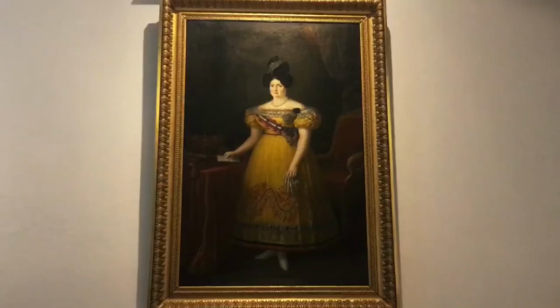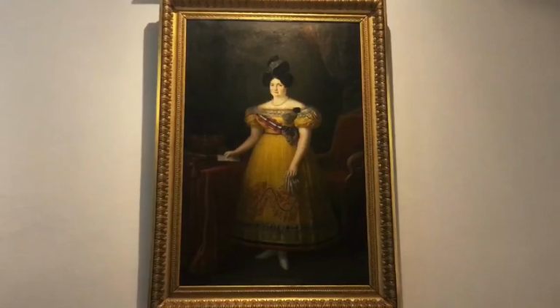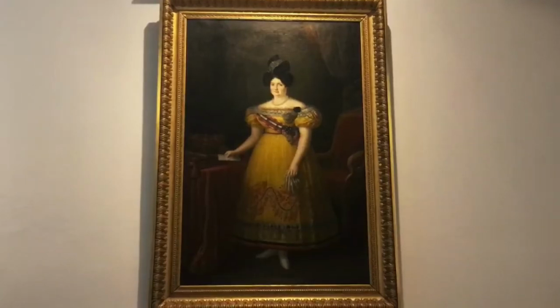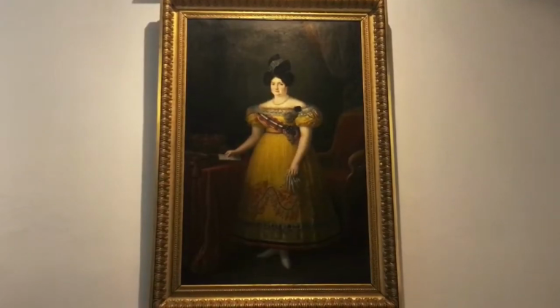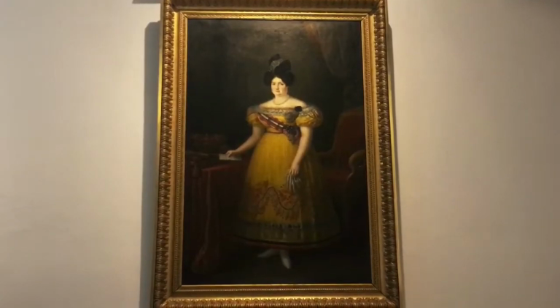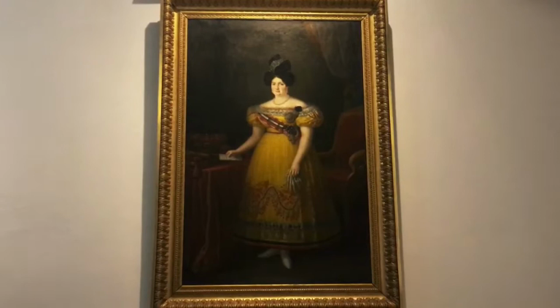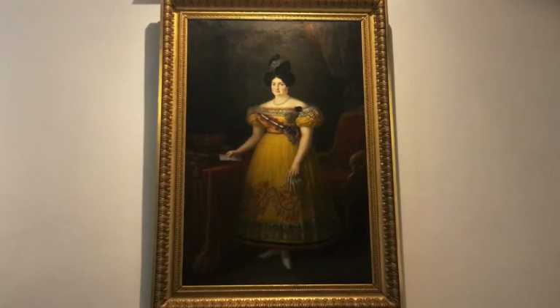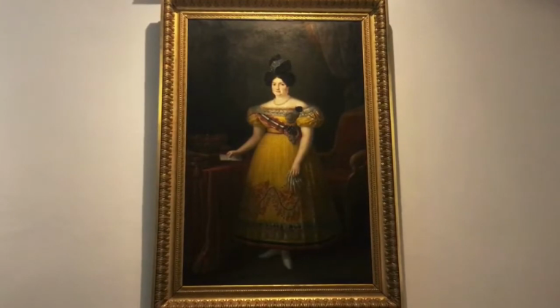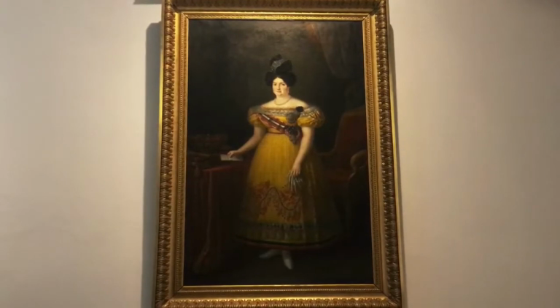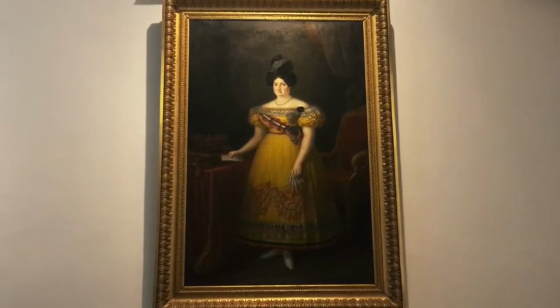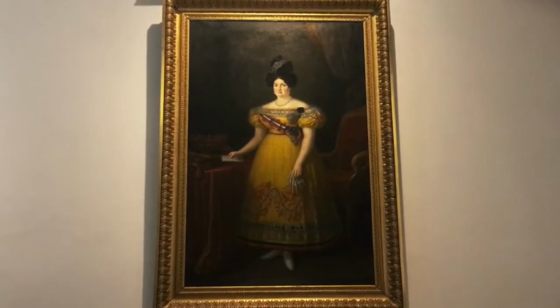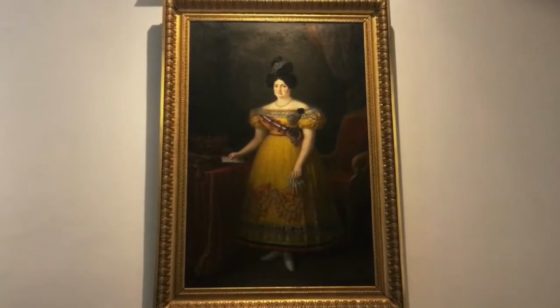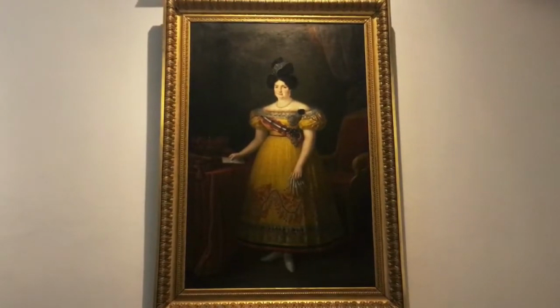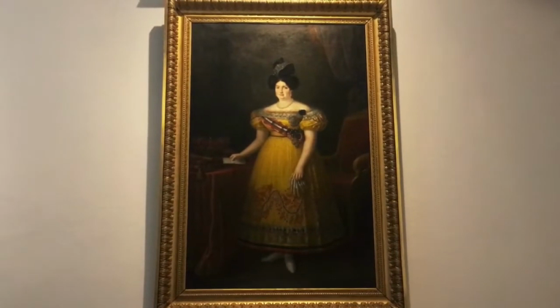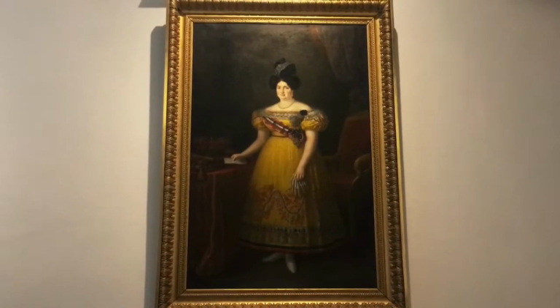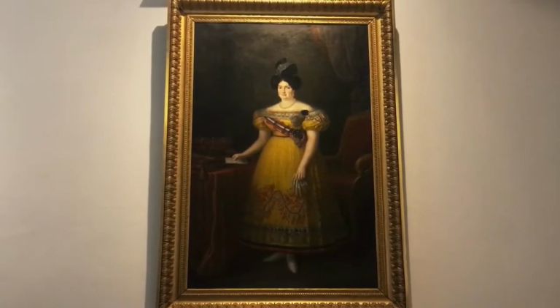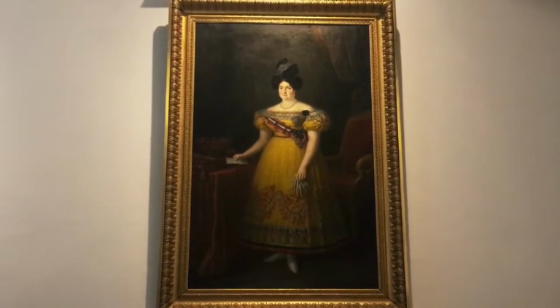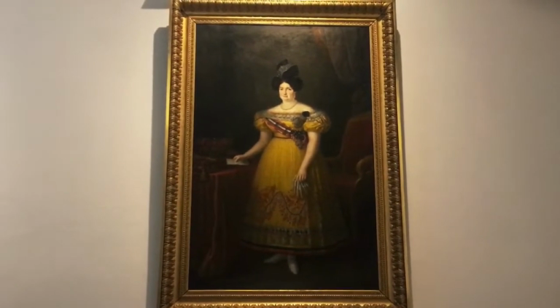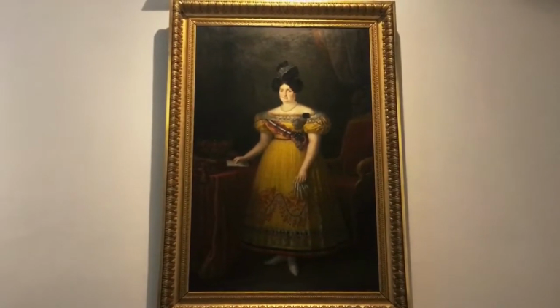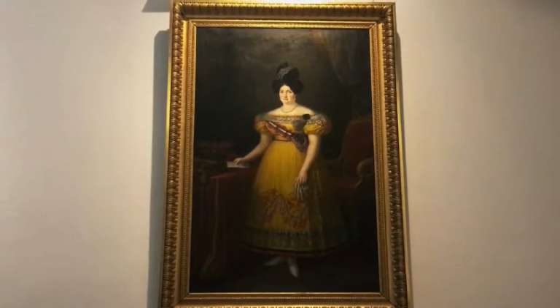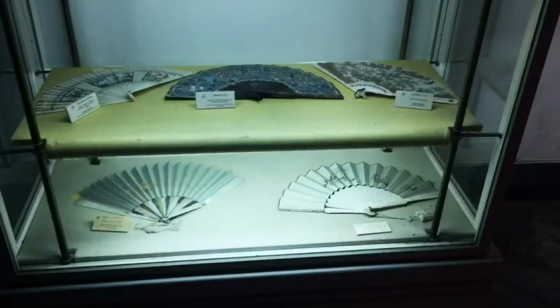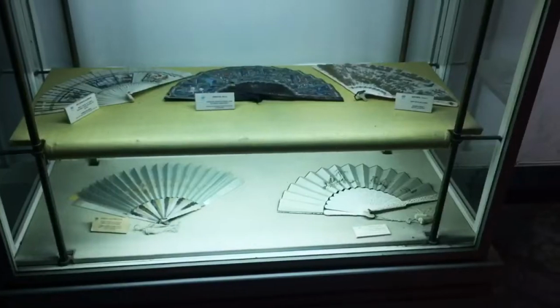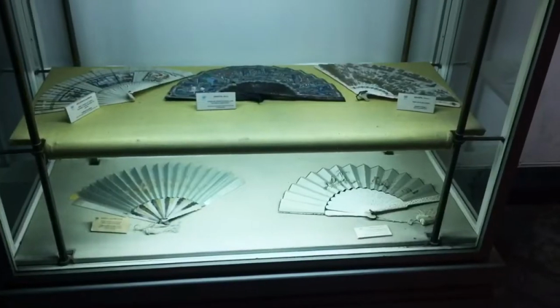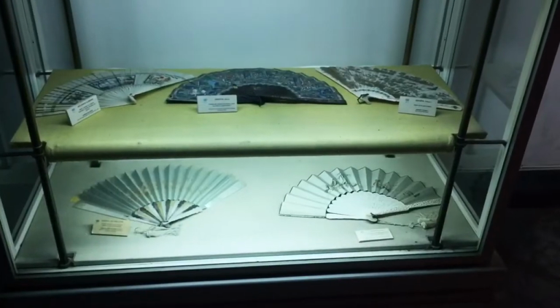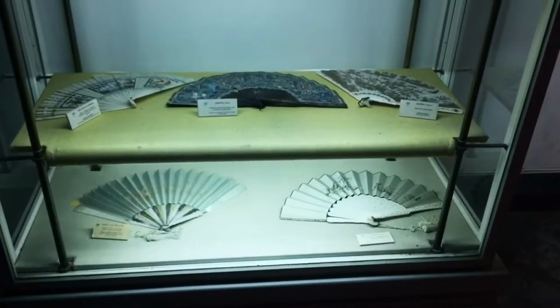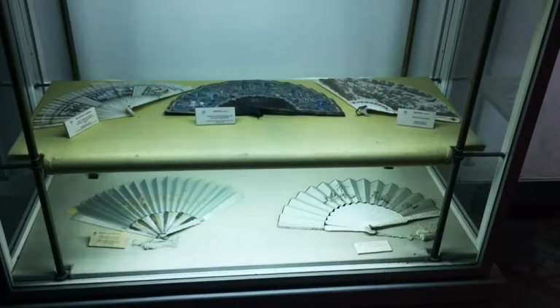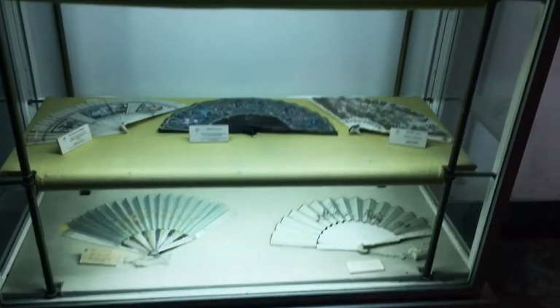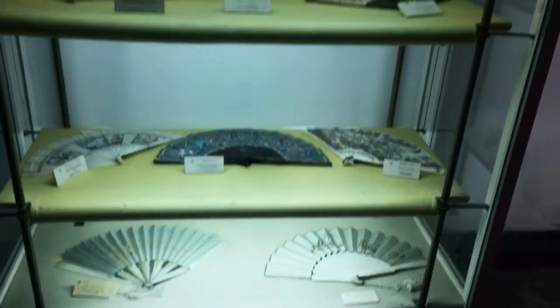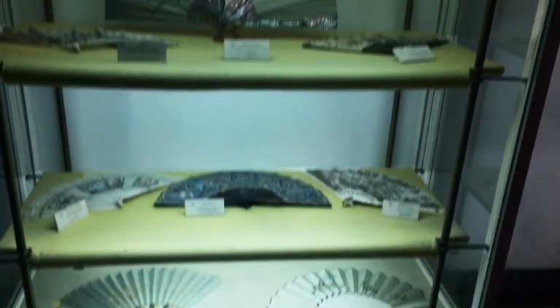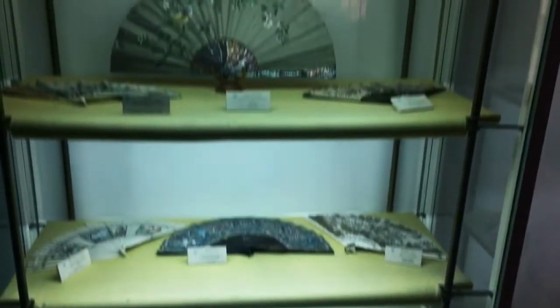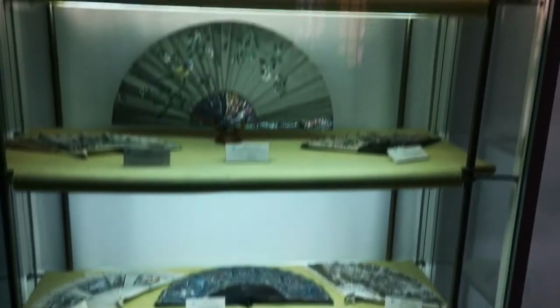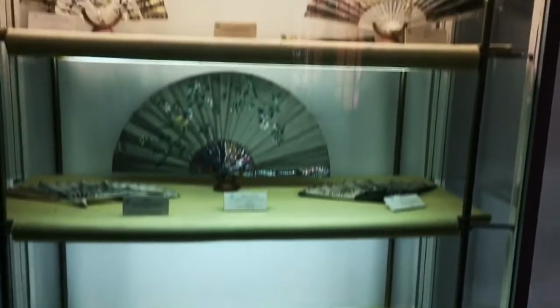She was brave to wear that color. They appear to like fans in Seville.